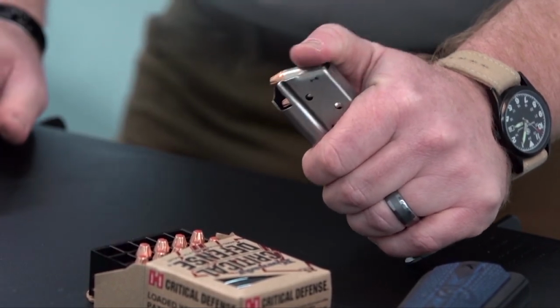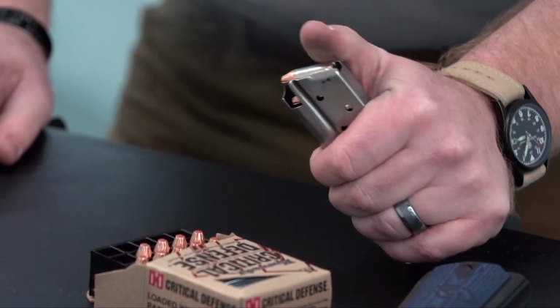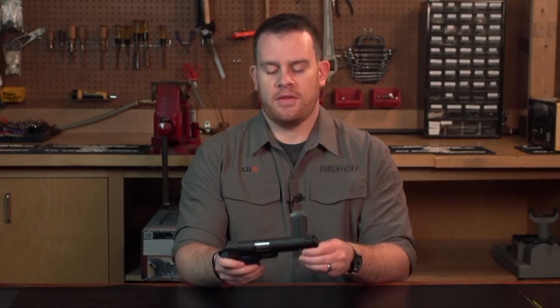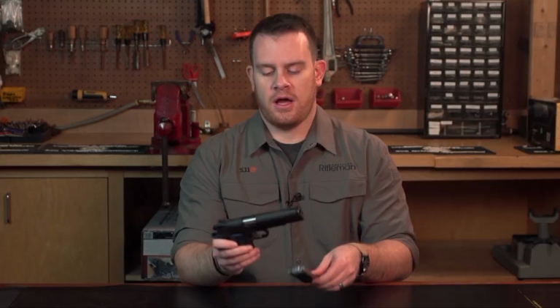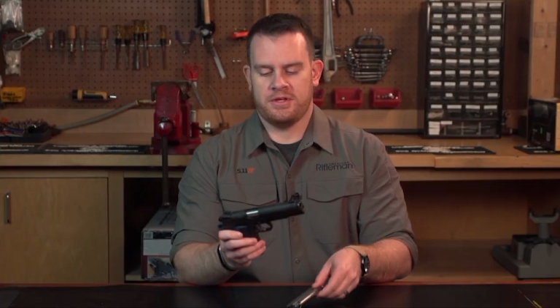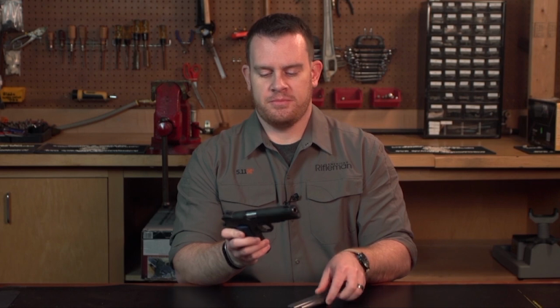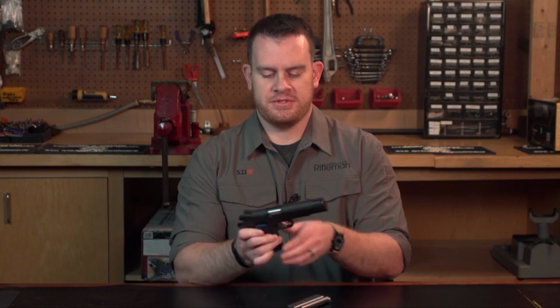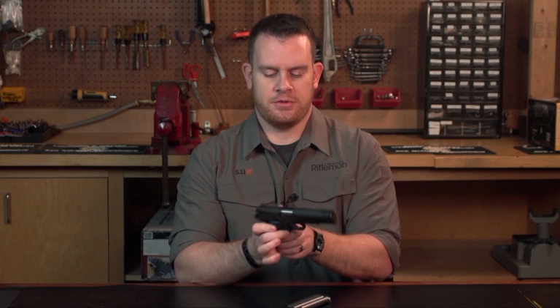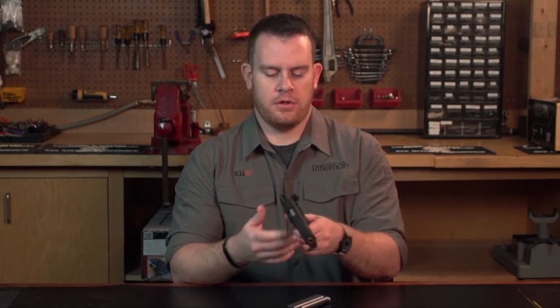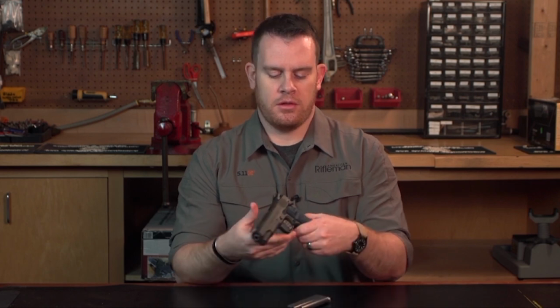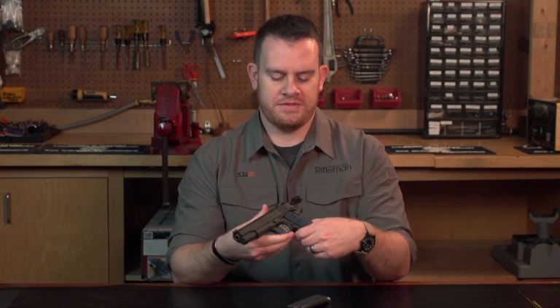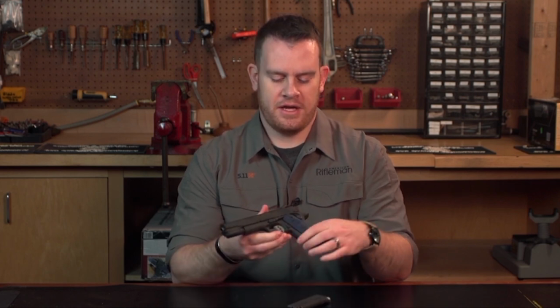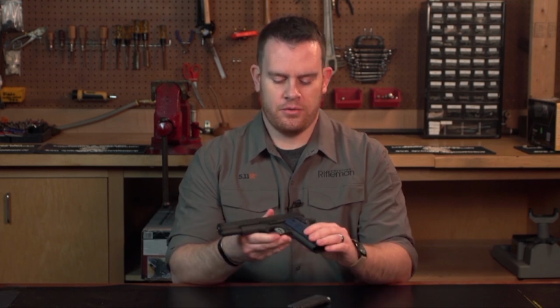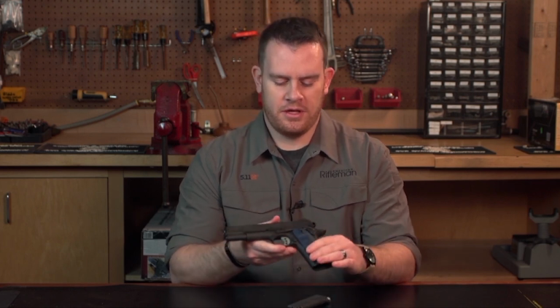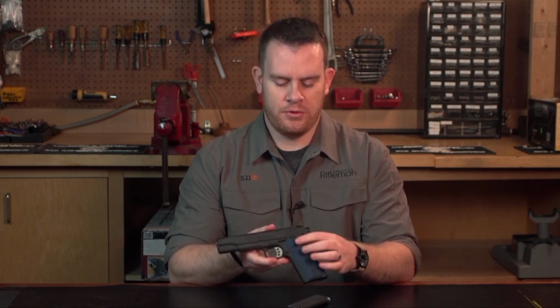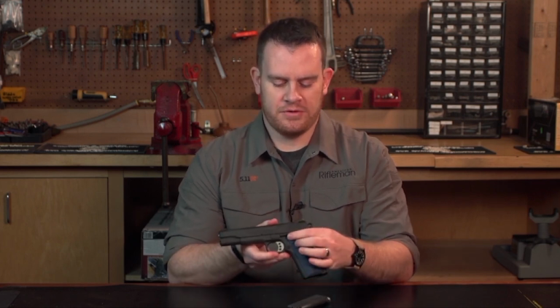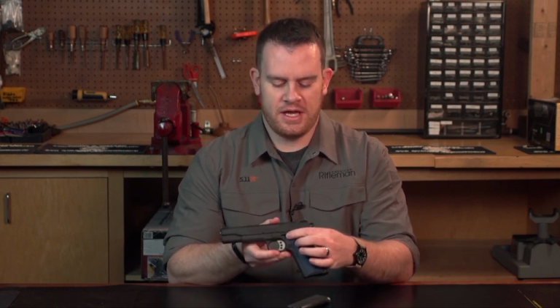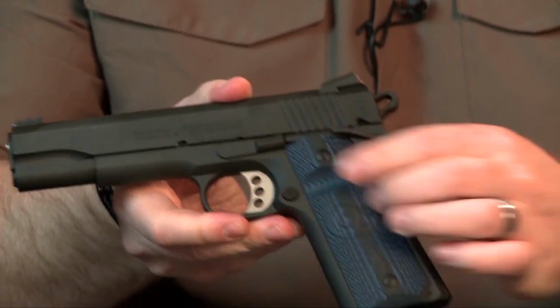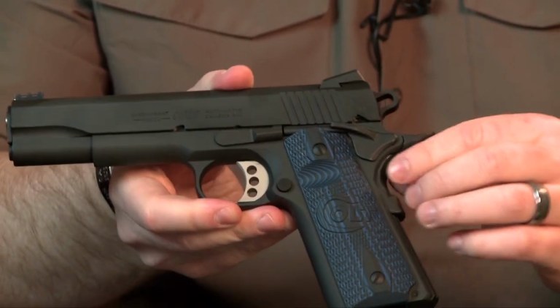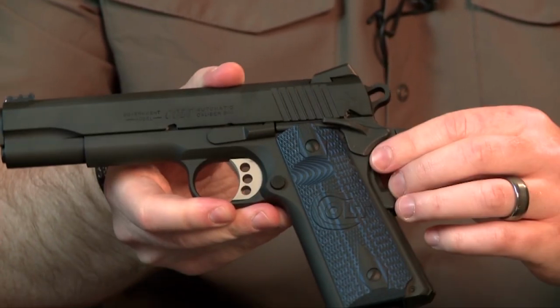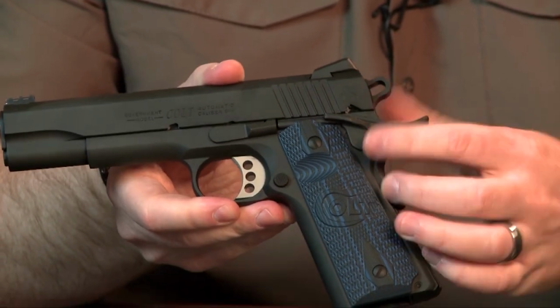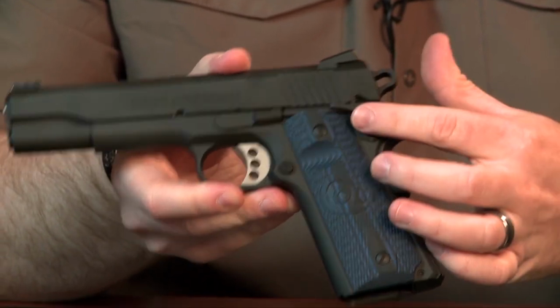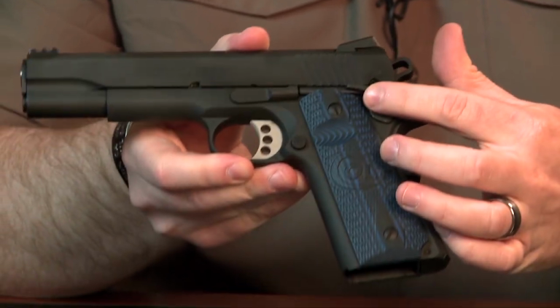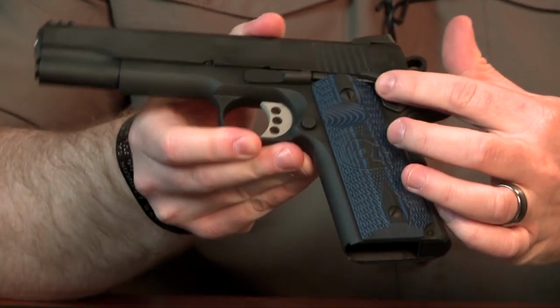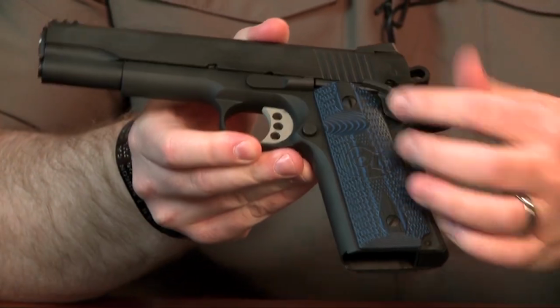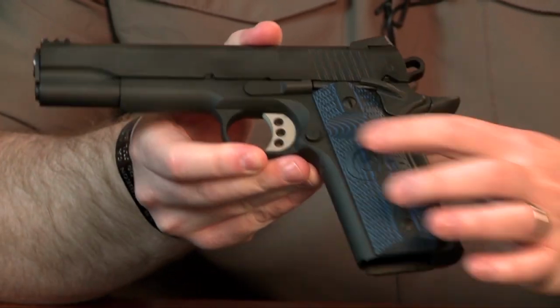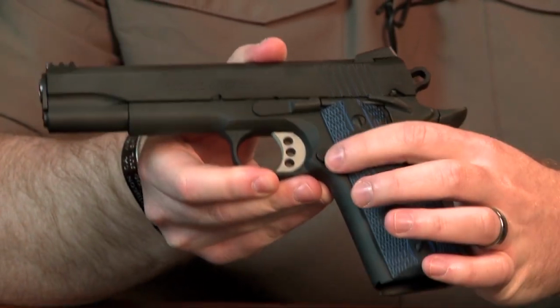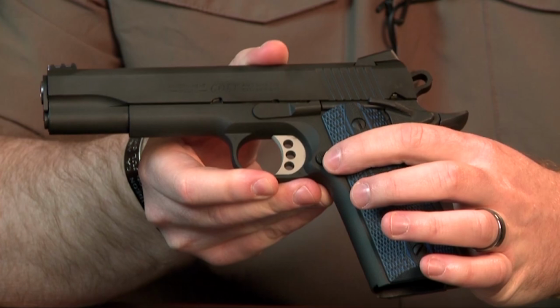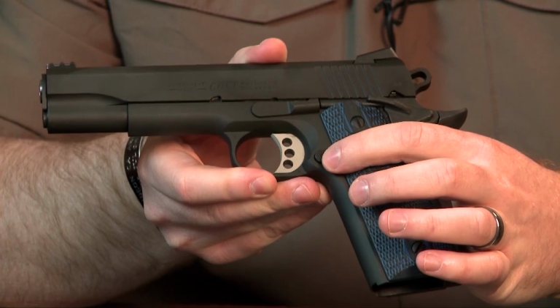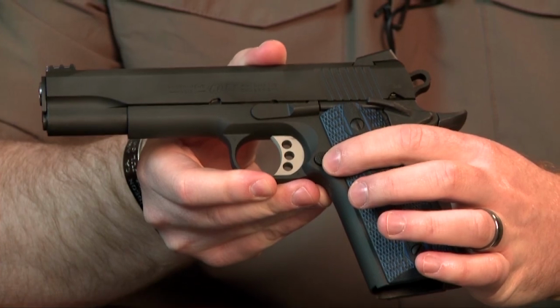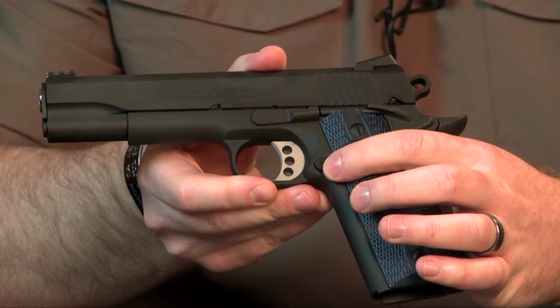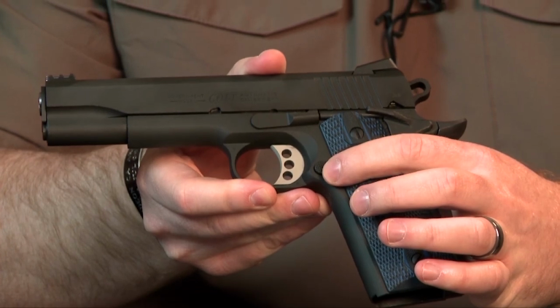Controls on the Competition Pistol are left side only. You have your slide lock and release, your thumb safety, and your magazine release.